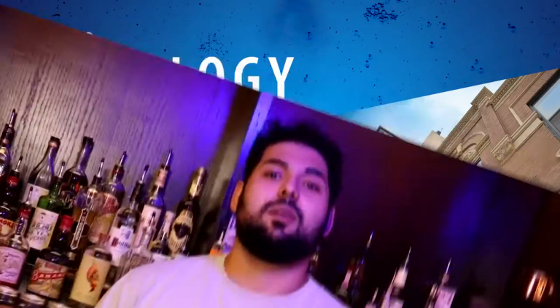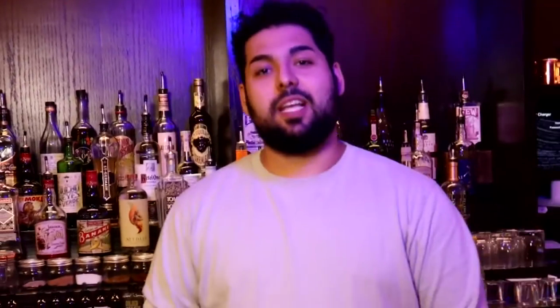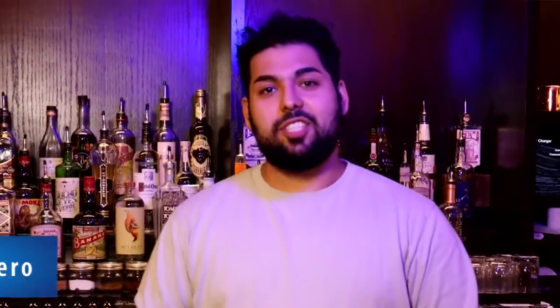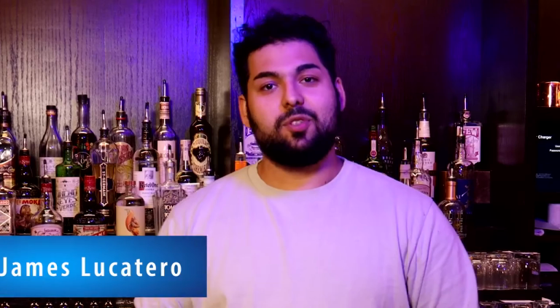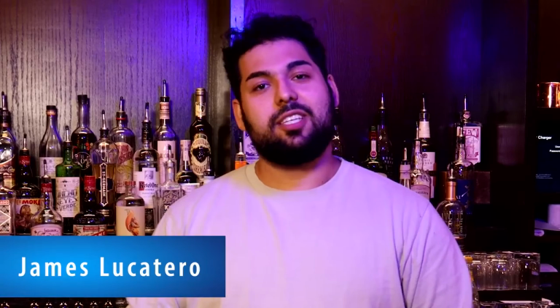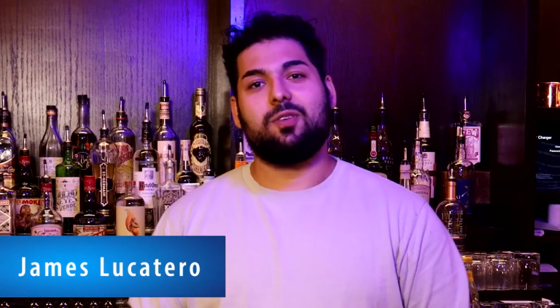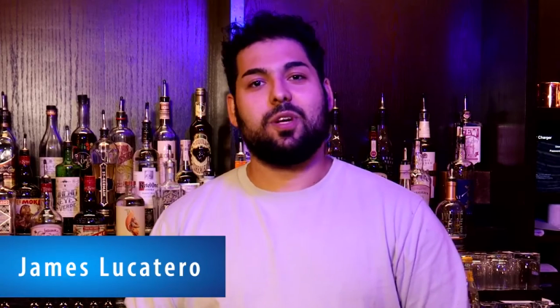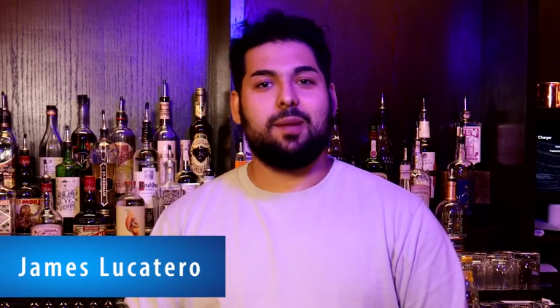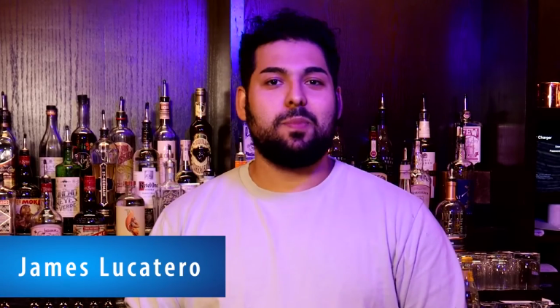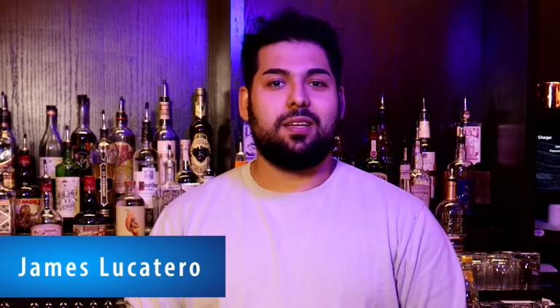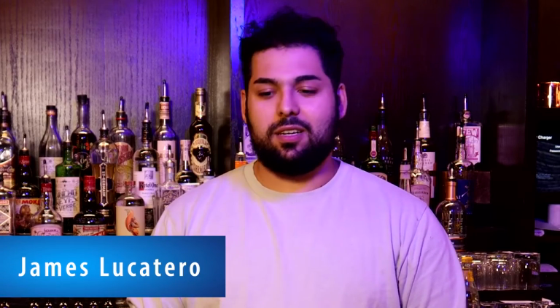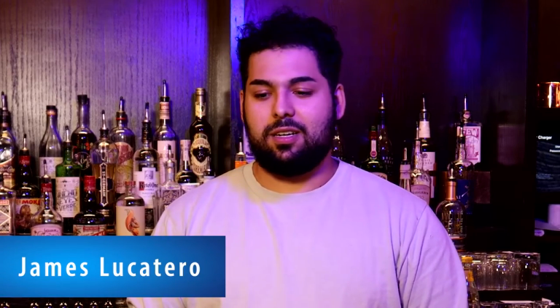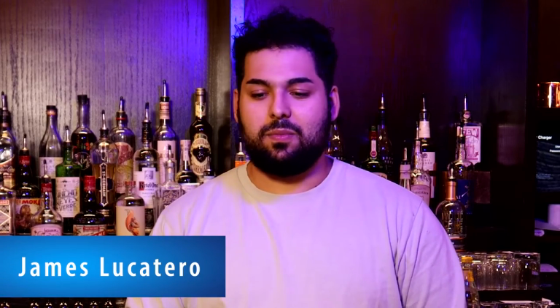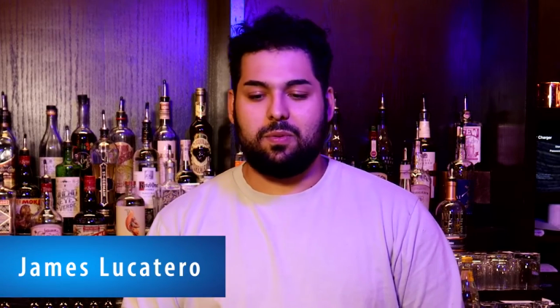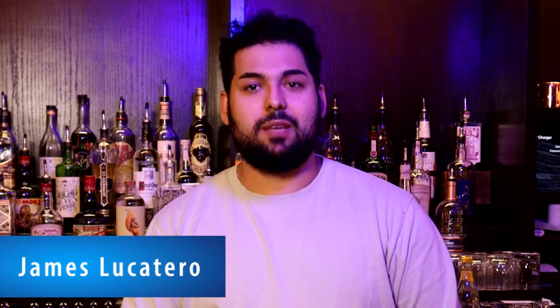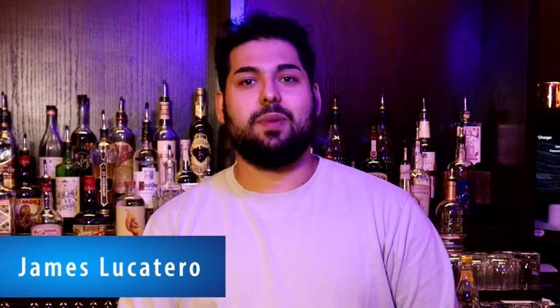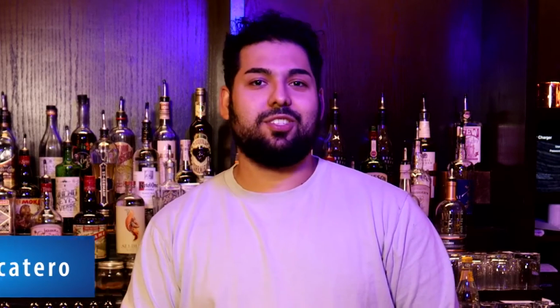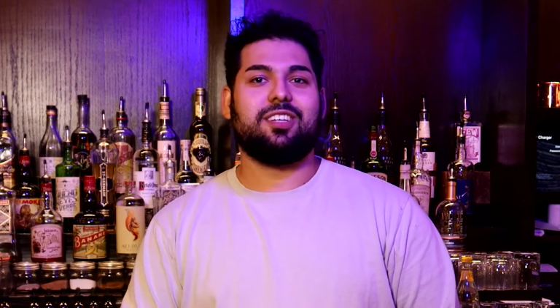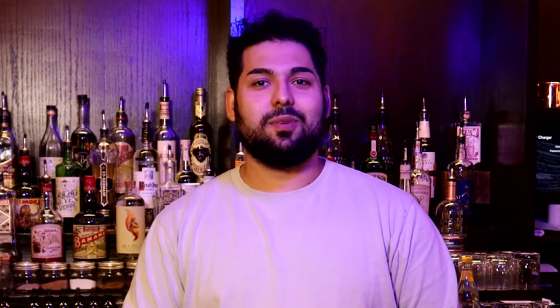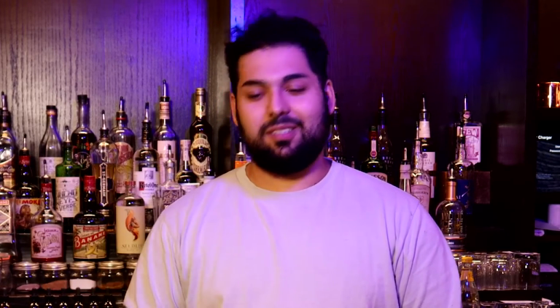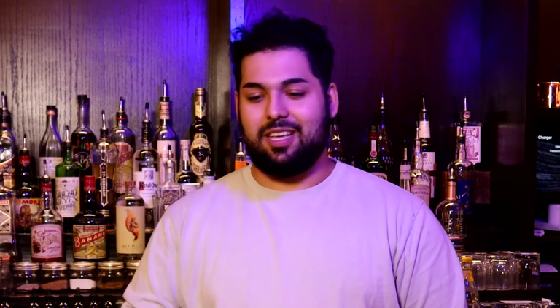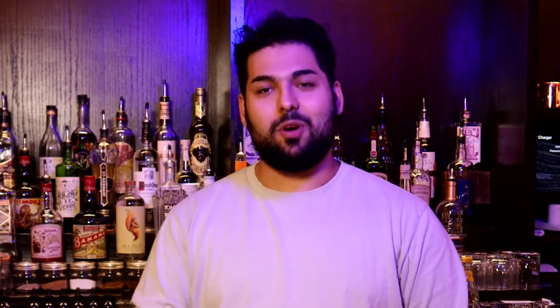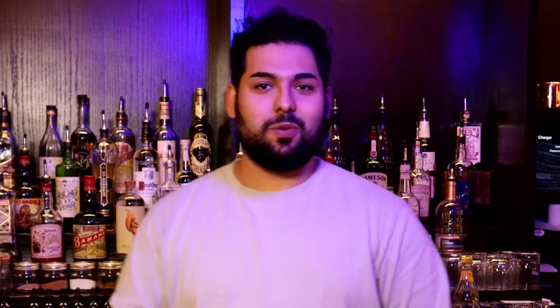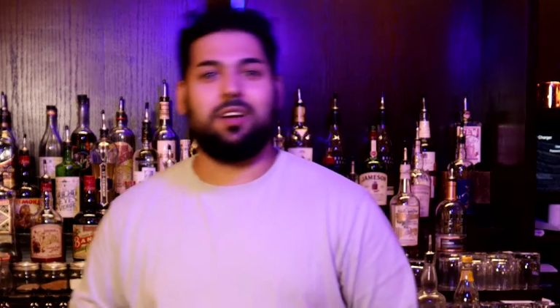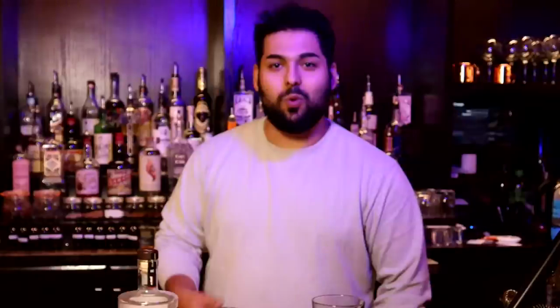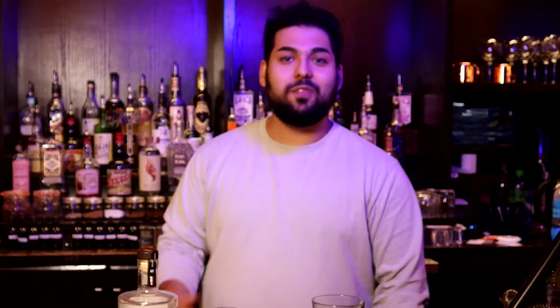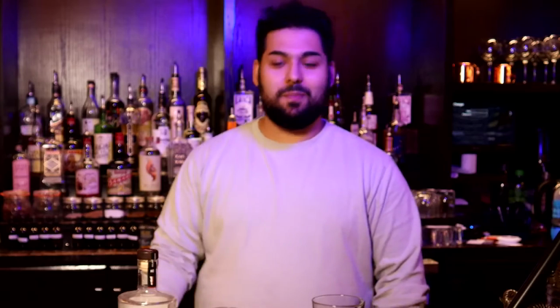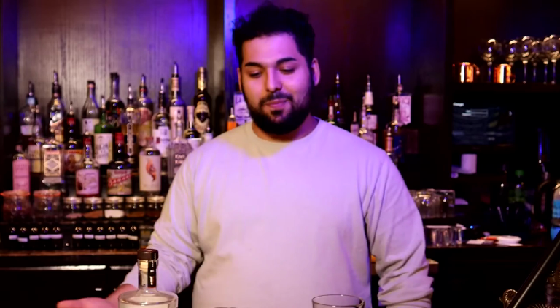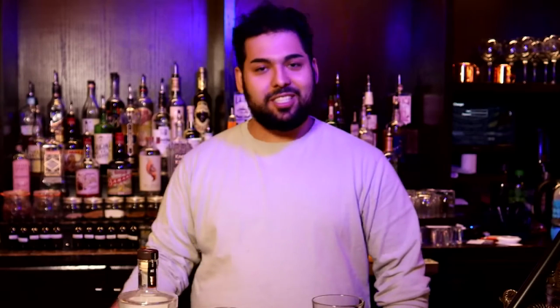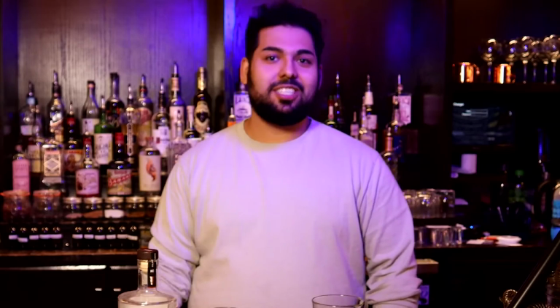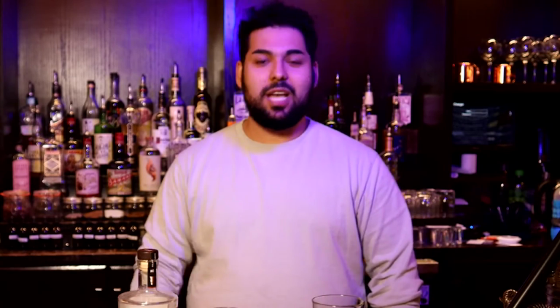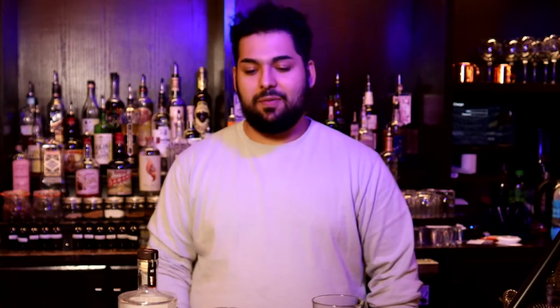My name is James Lucutero. I work here at Brewbank. I am the manager here now, but I'm also one of the many bartenders that we have.